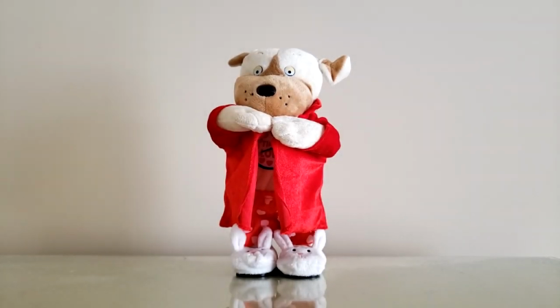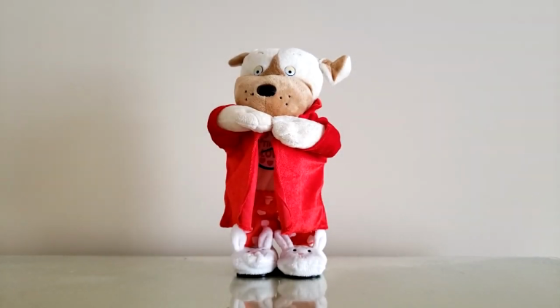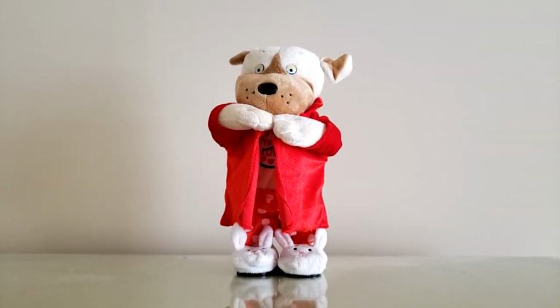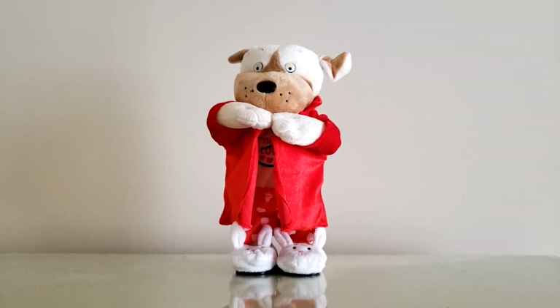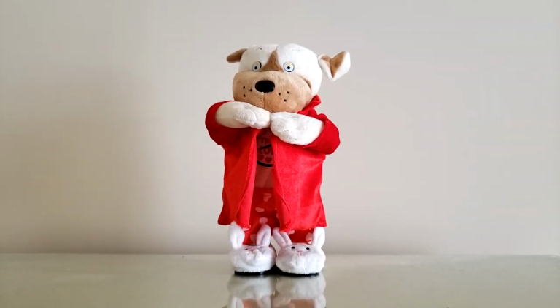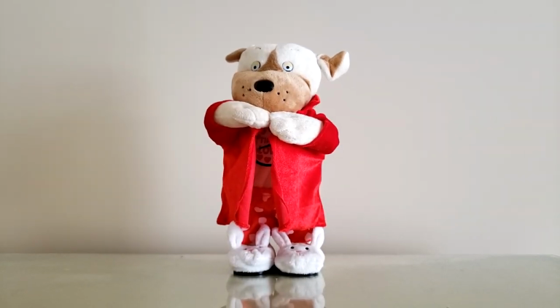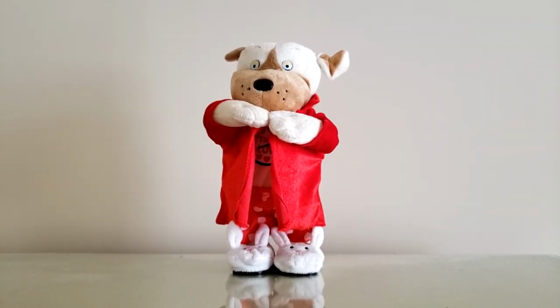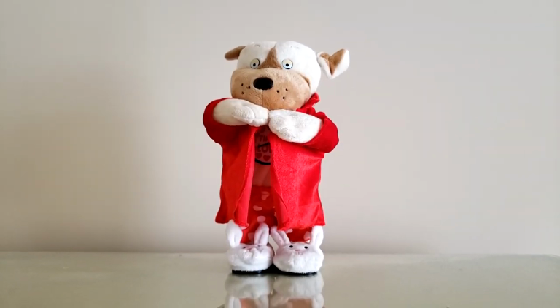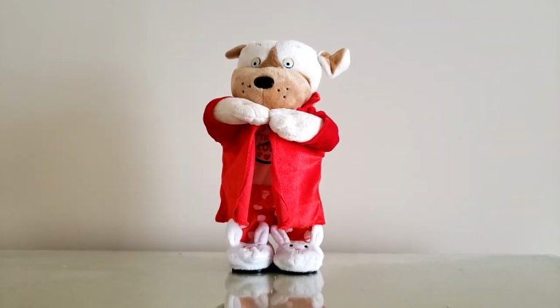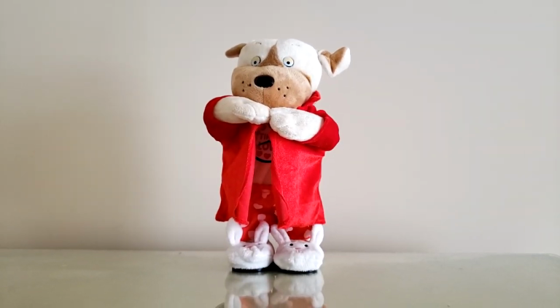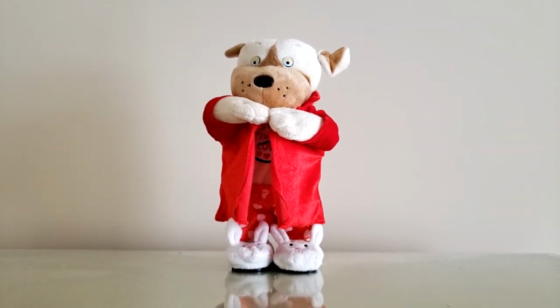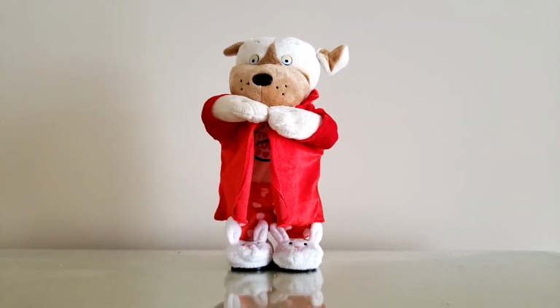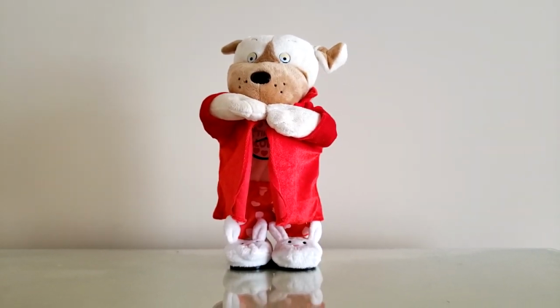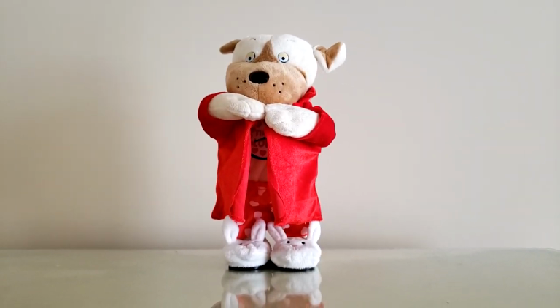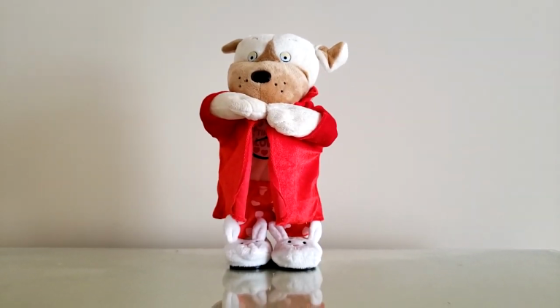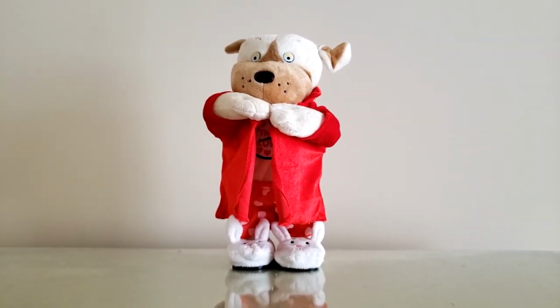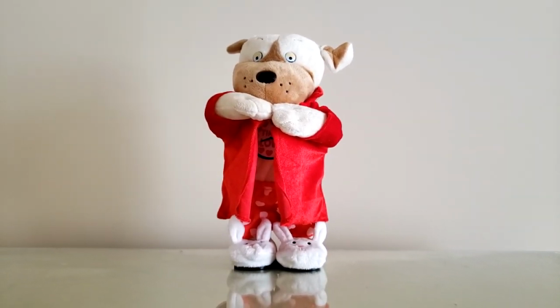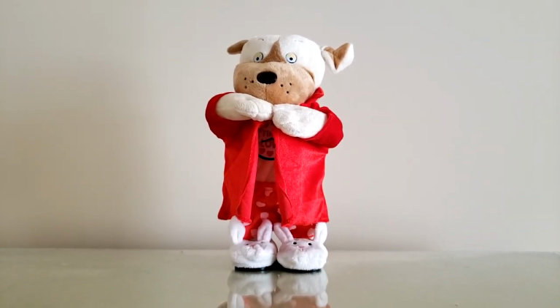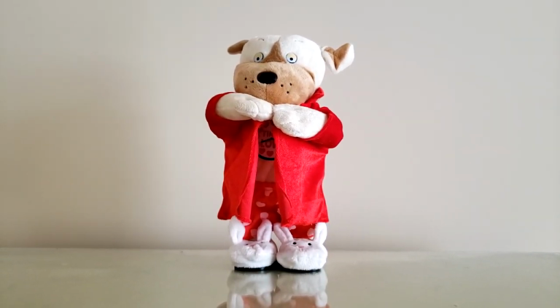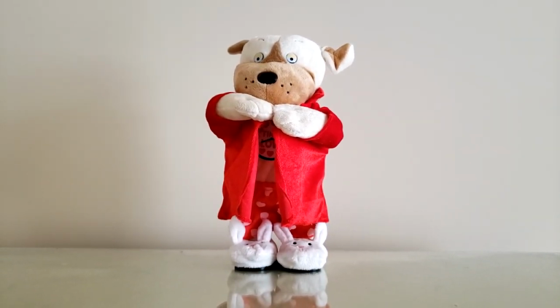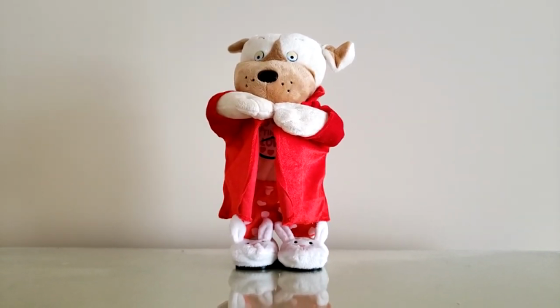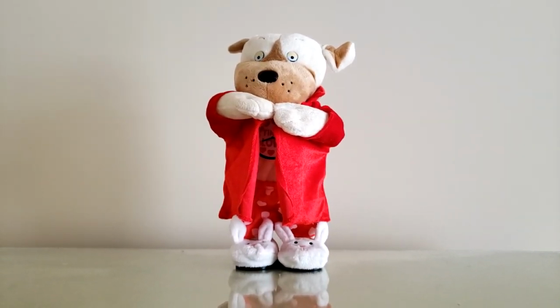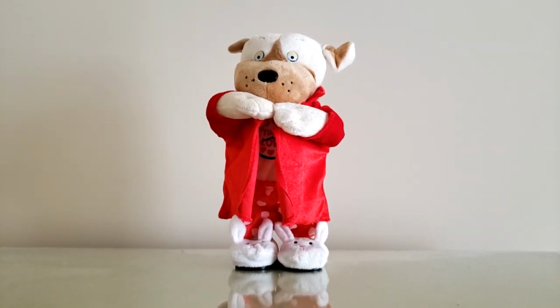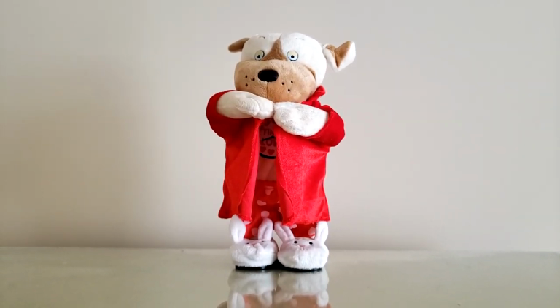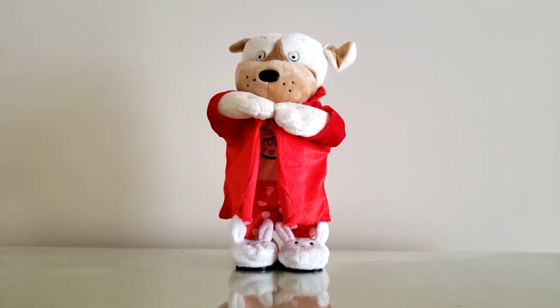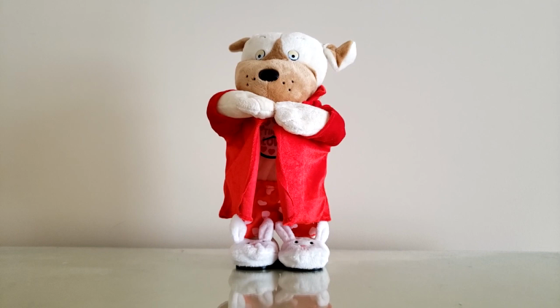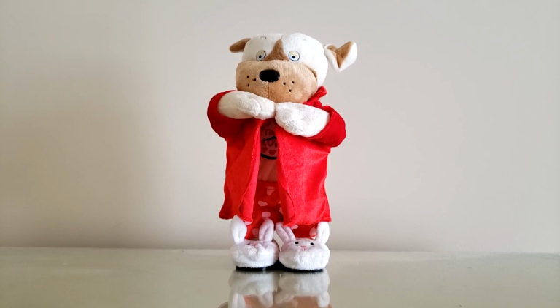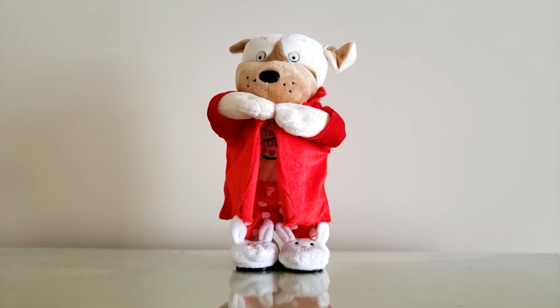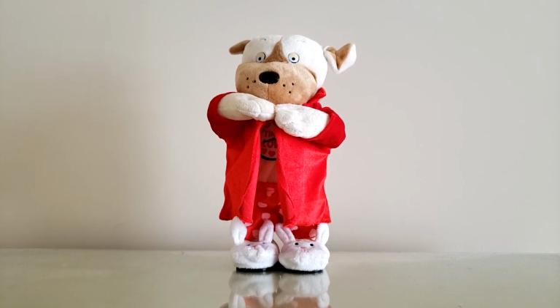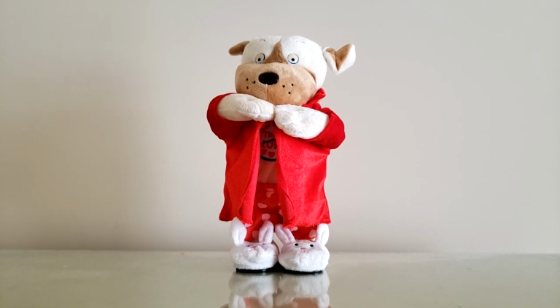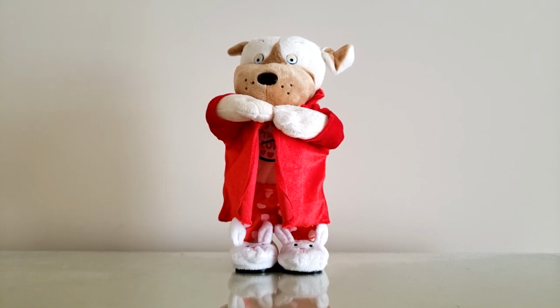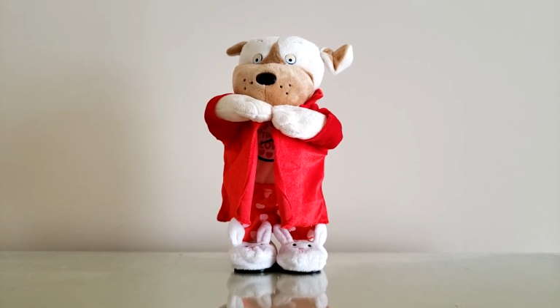Hey guys, JemmyGod here, and today I'm going to be showing you the Jemmy Animated Flirty Flasher Pitbull.